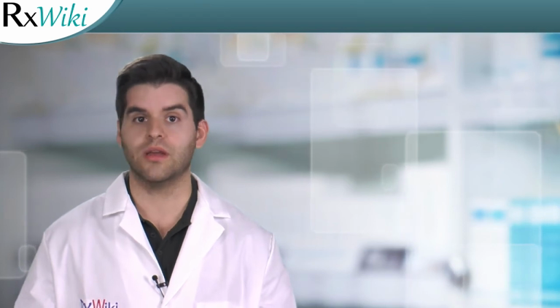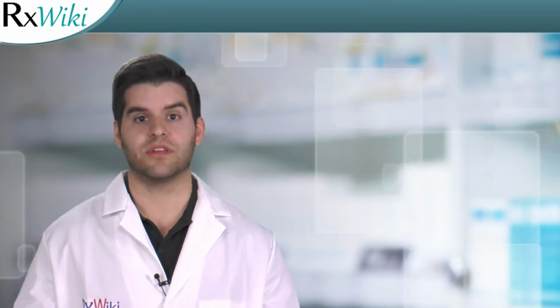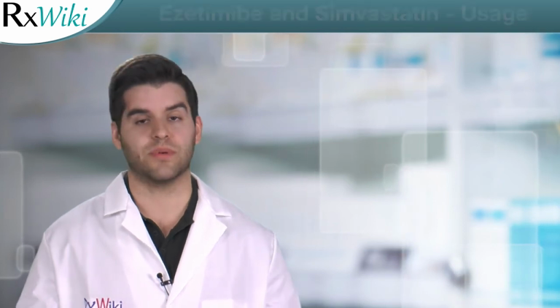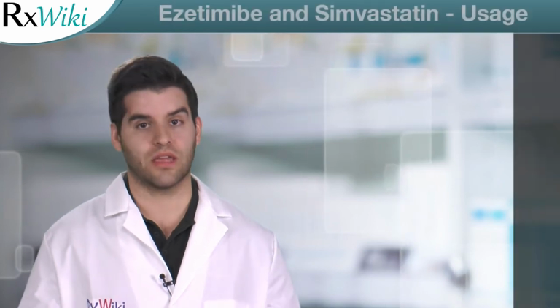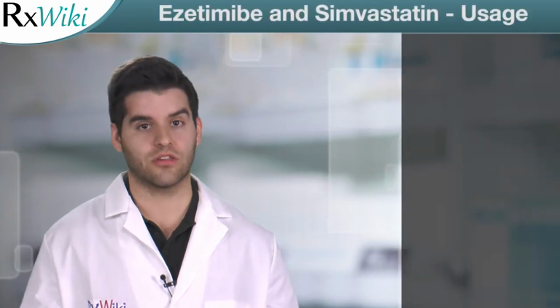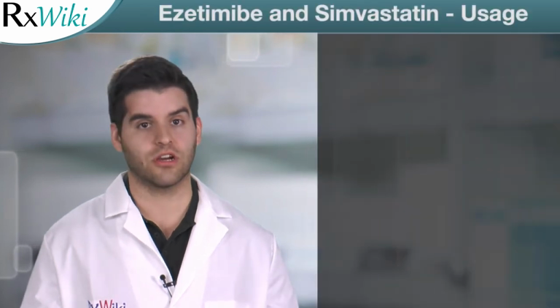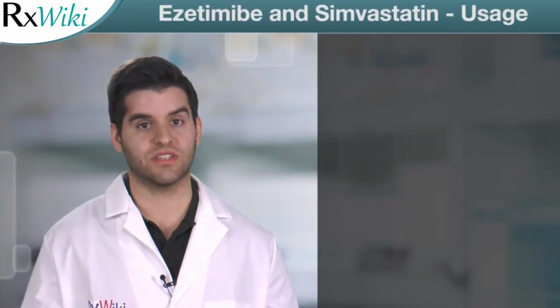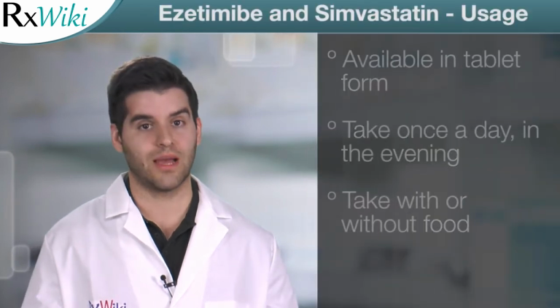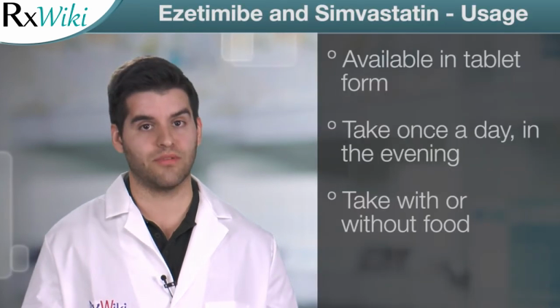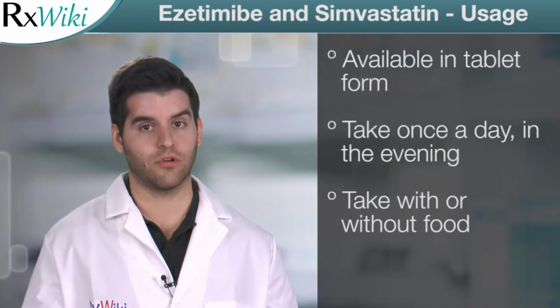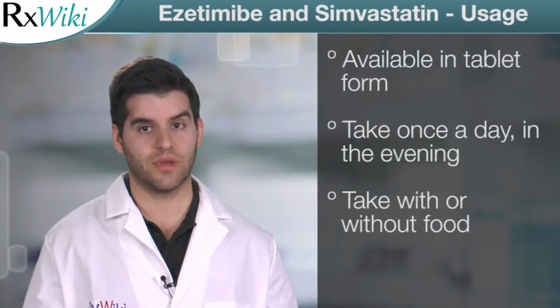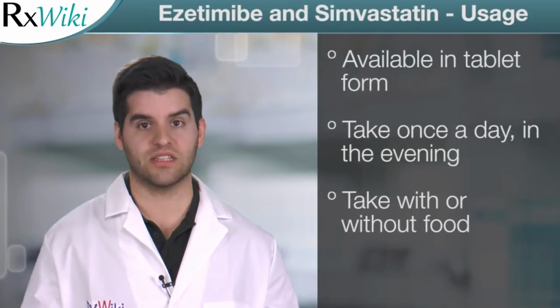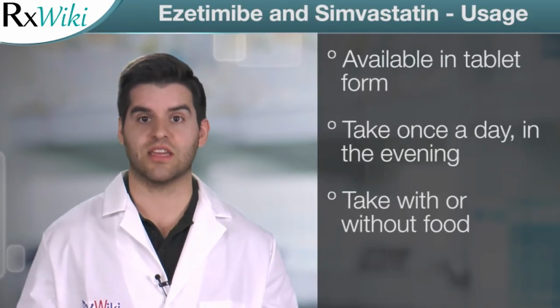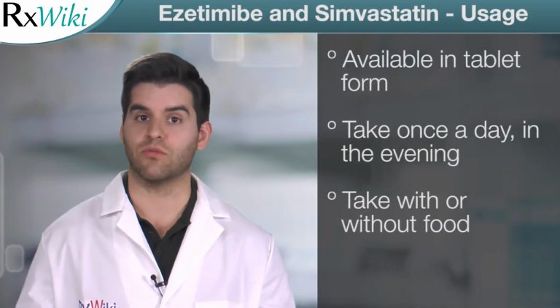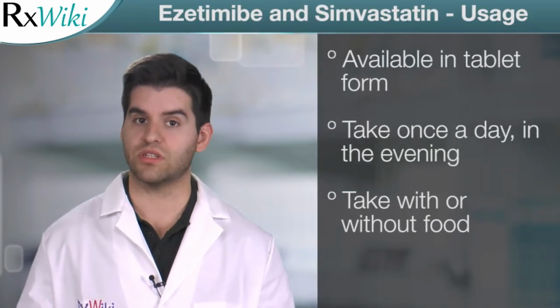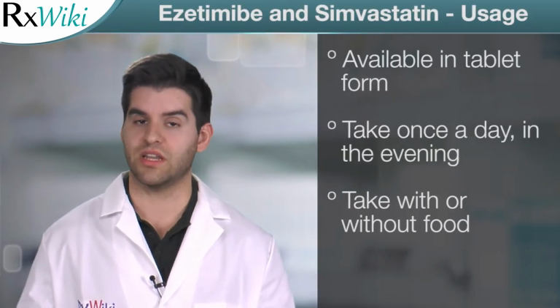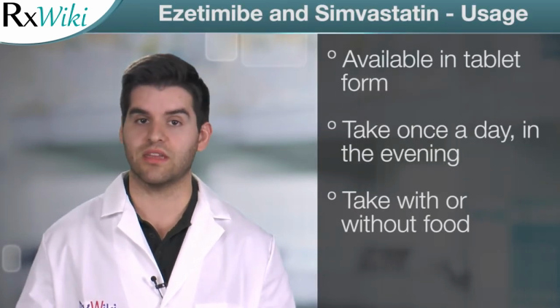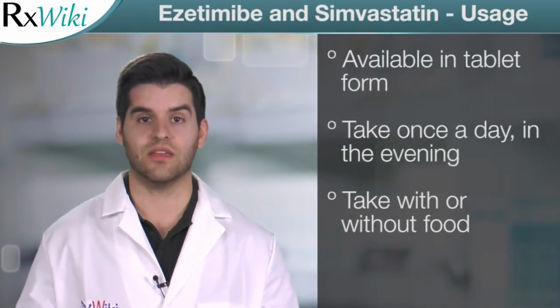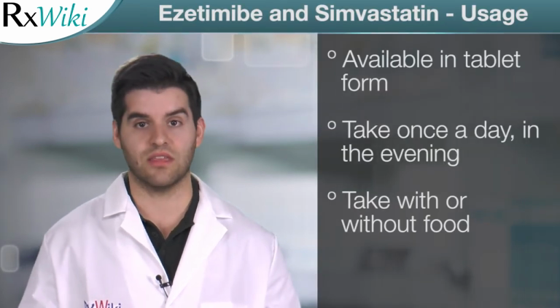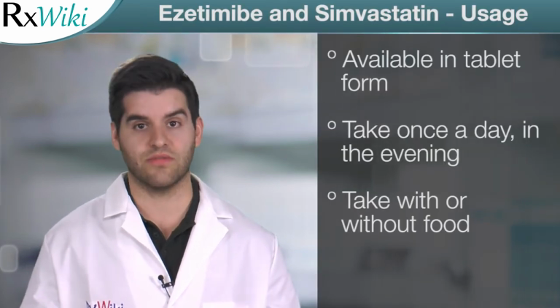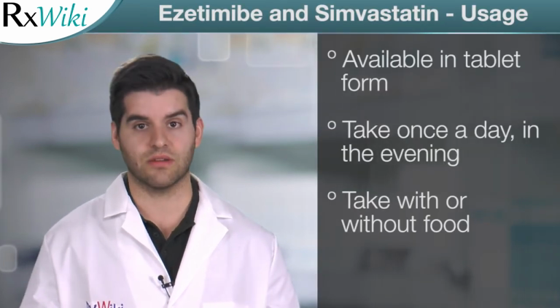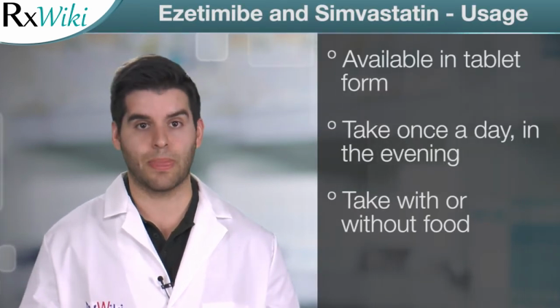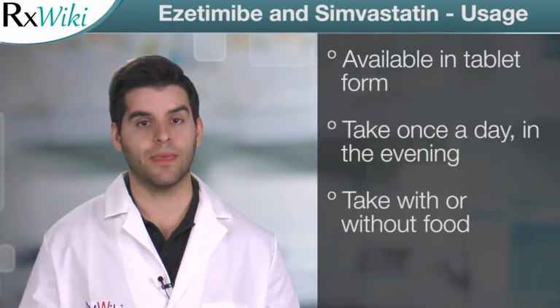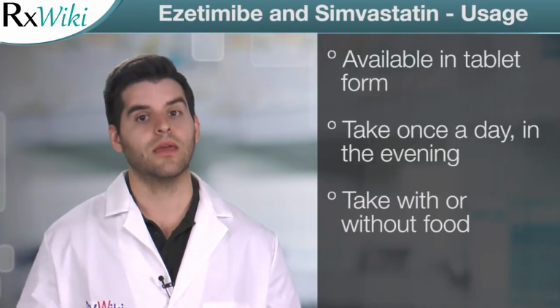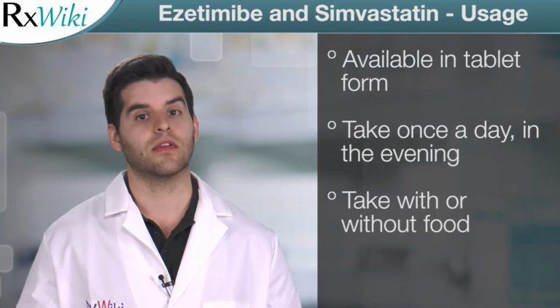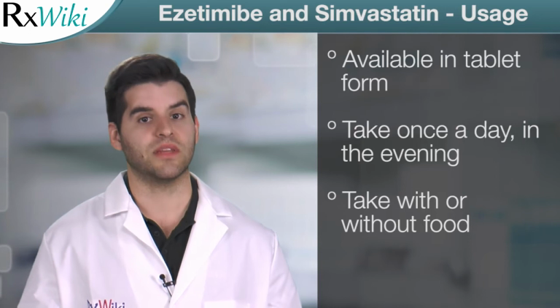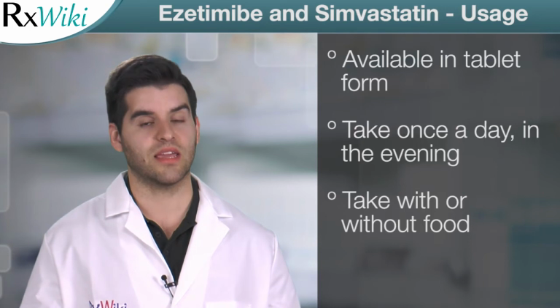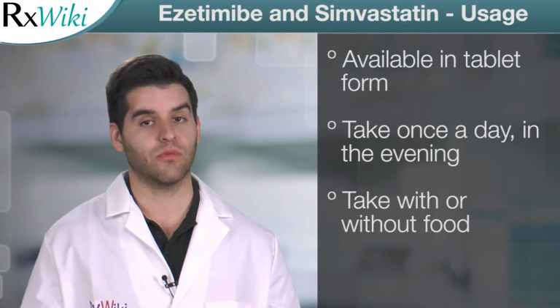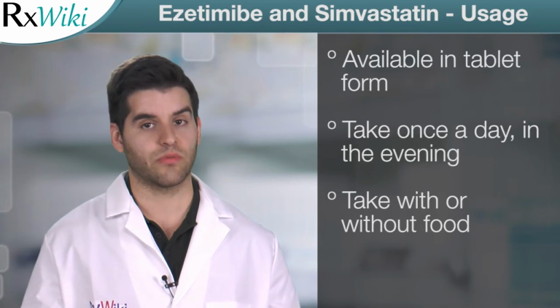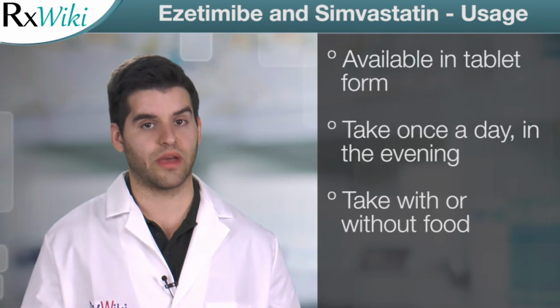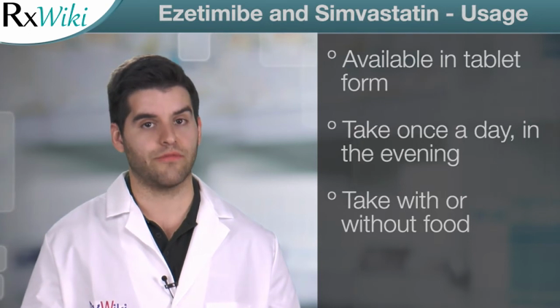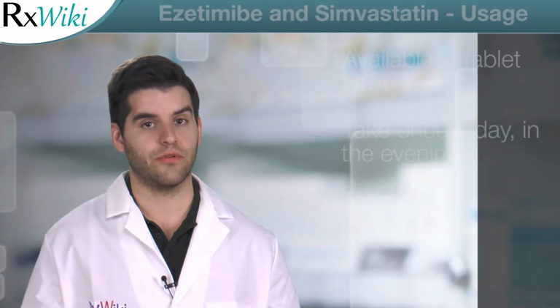This medication comes in tablet form and is taken once a day in the evening. It can be taken with or without food.